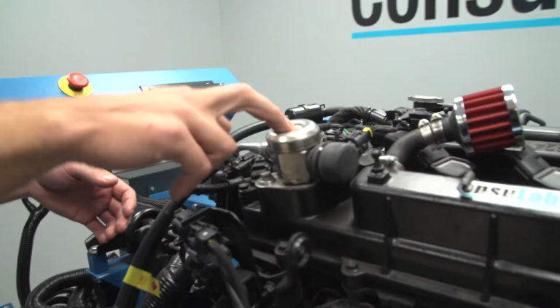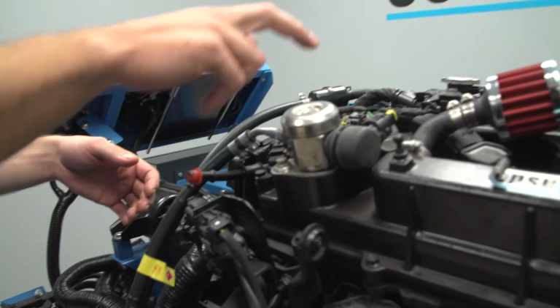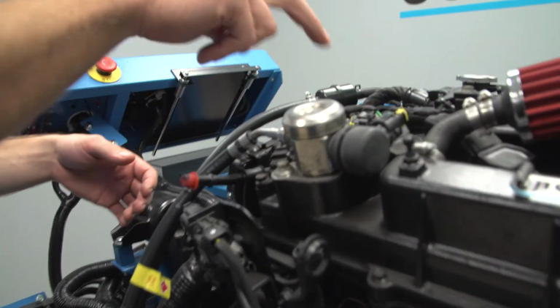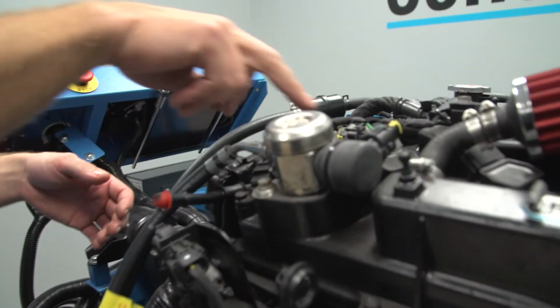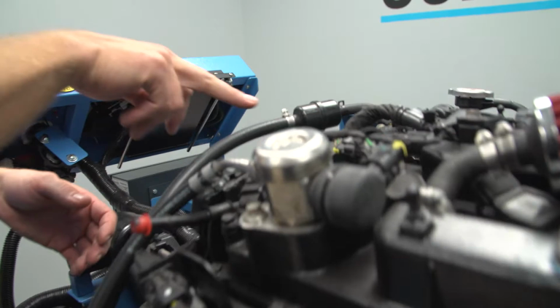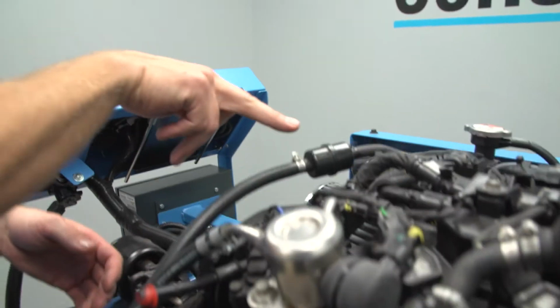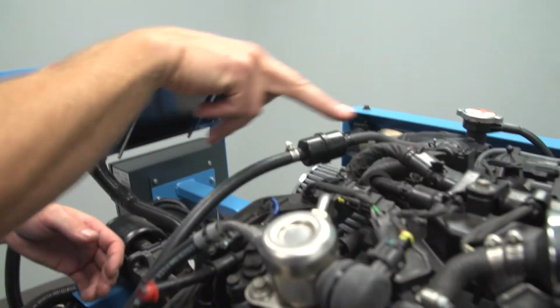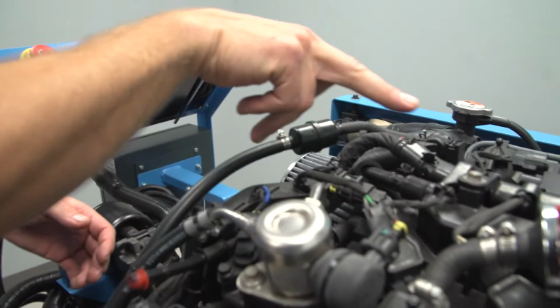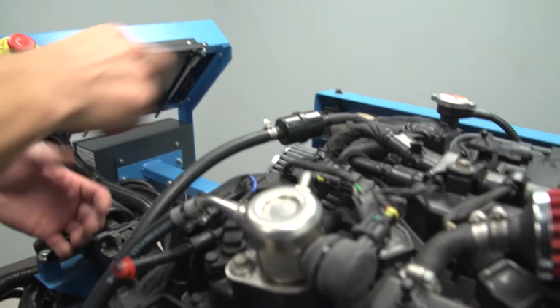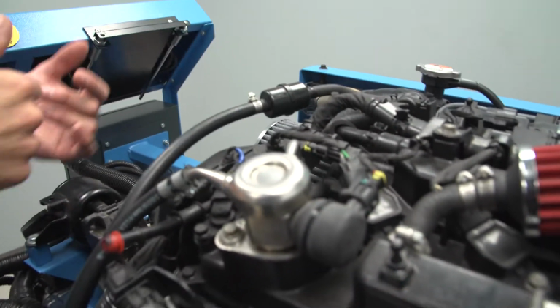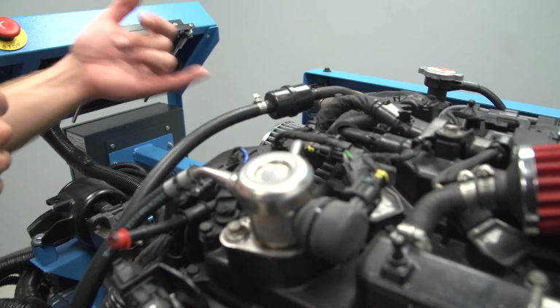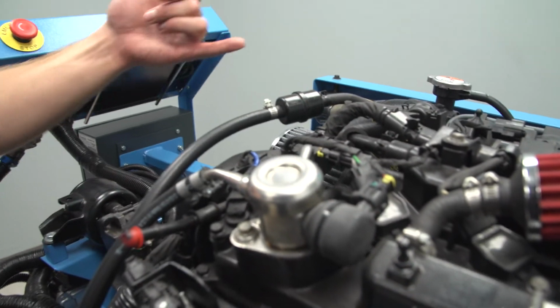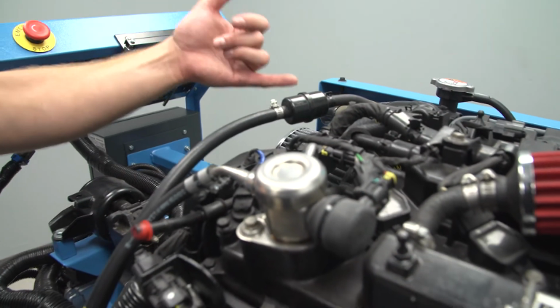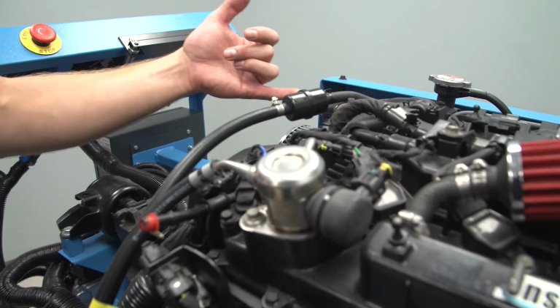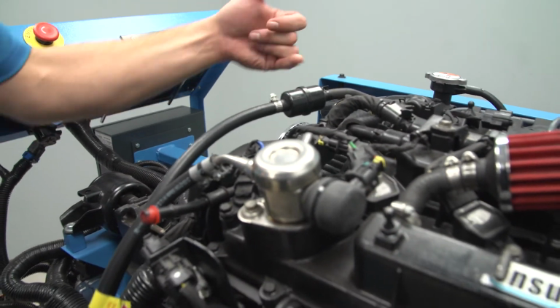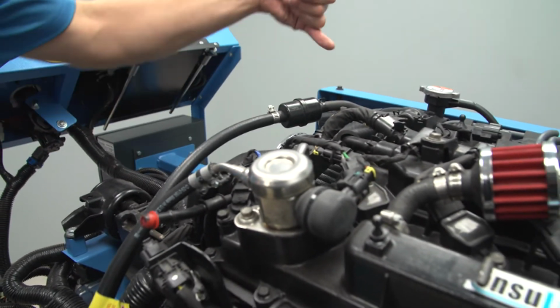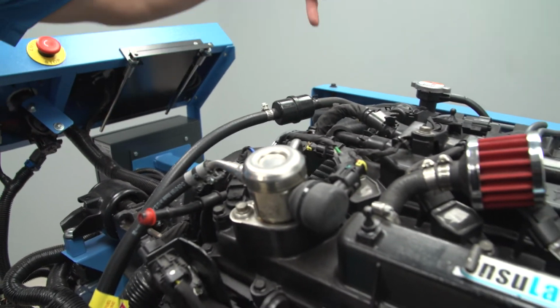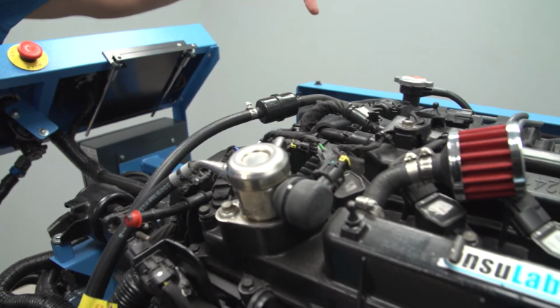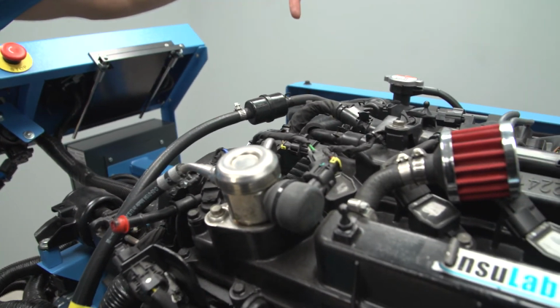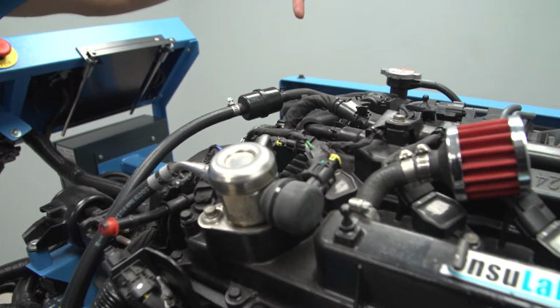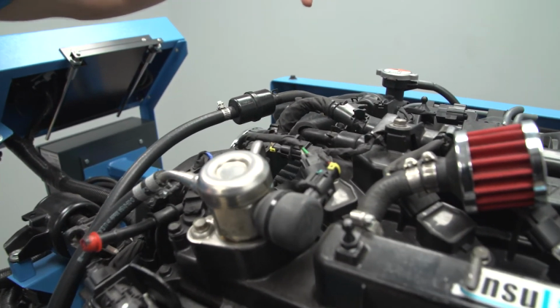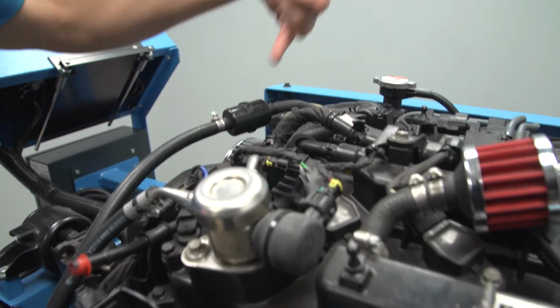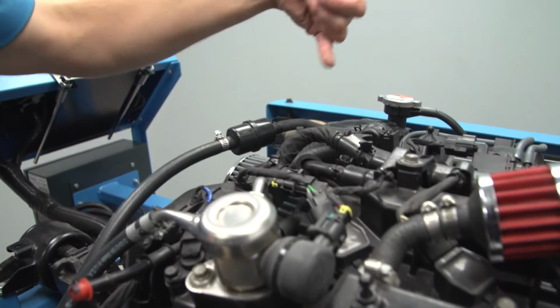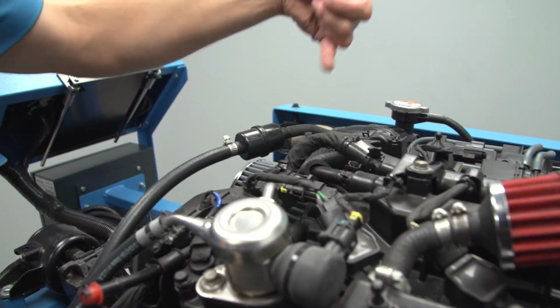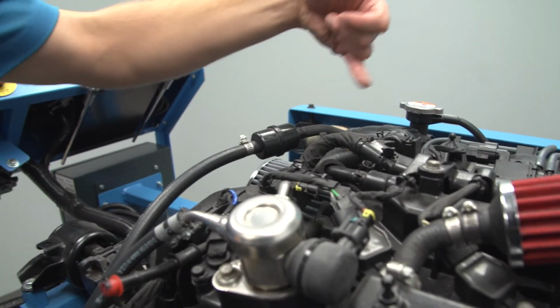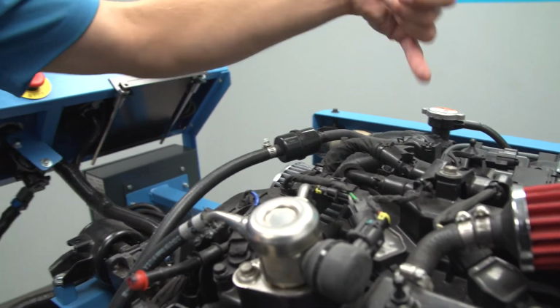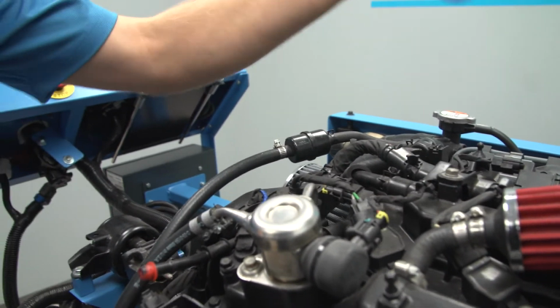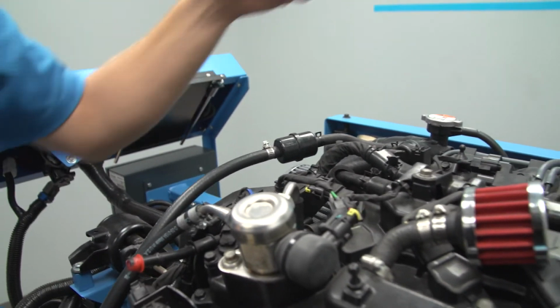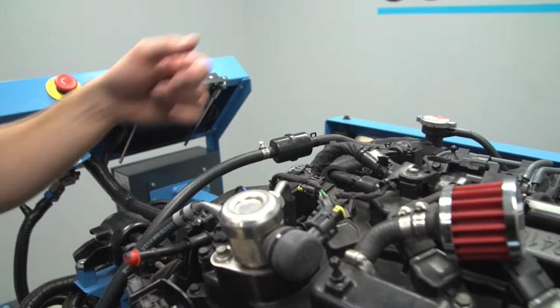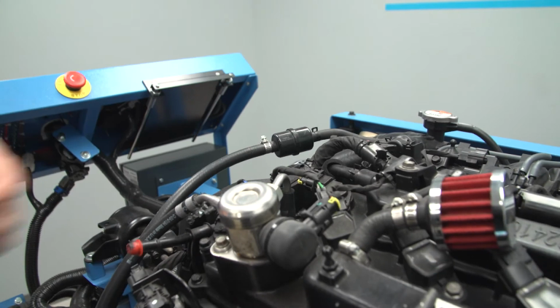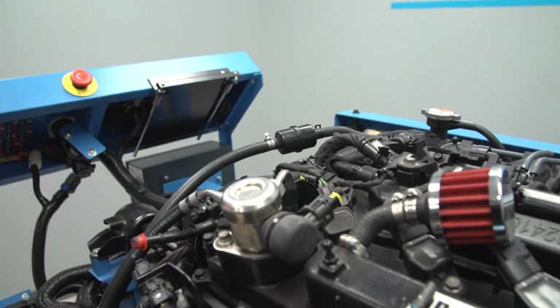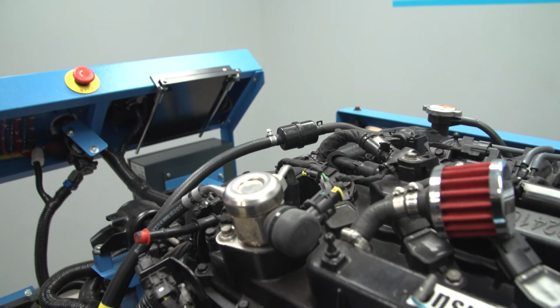From here, we're going to go down underneath the intake and see the fuel injectors going direct into the cylinders.